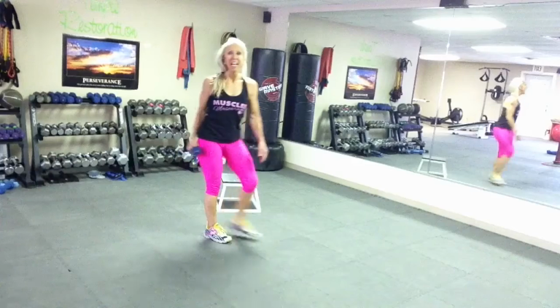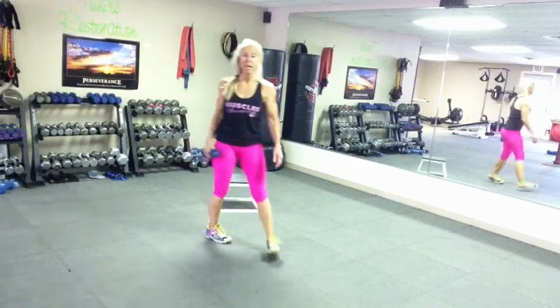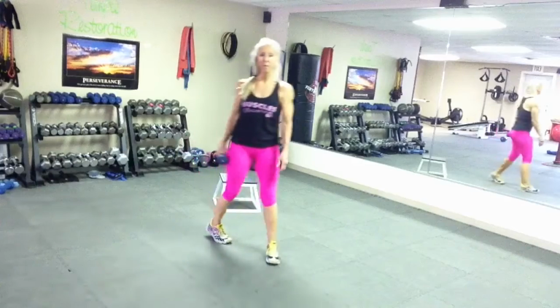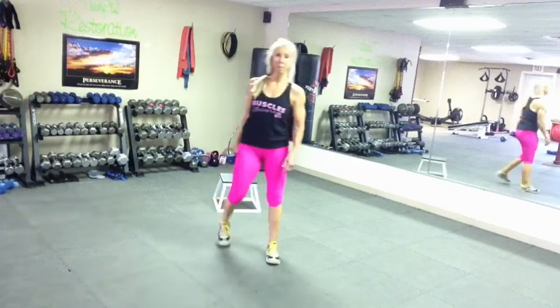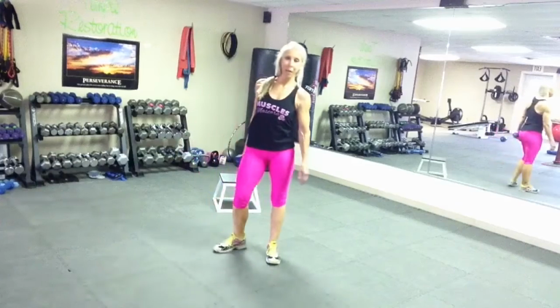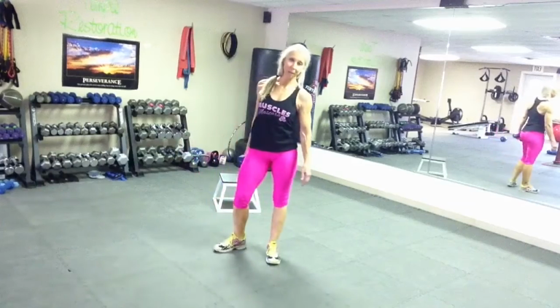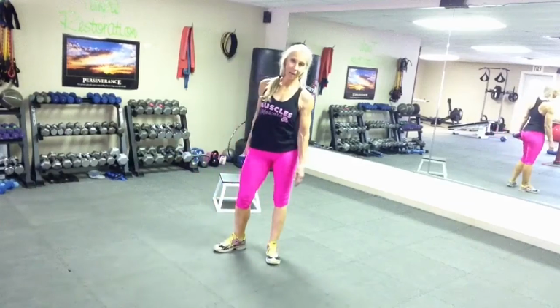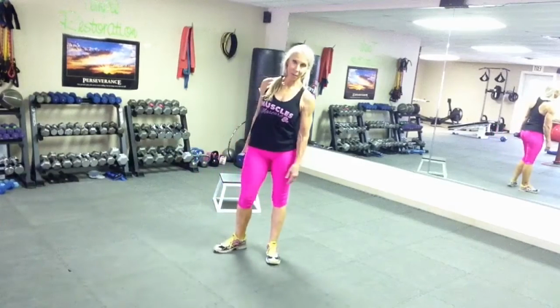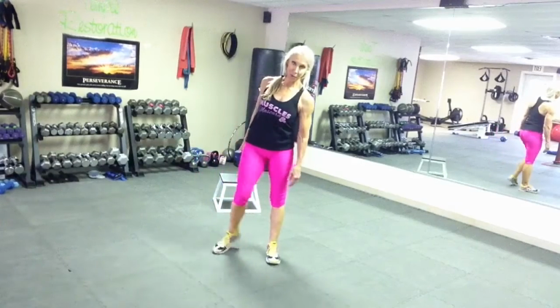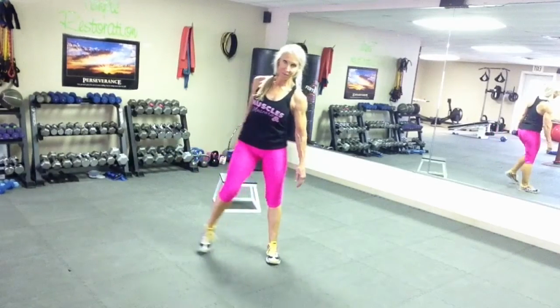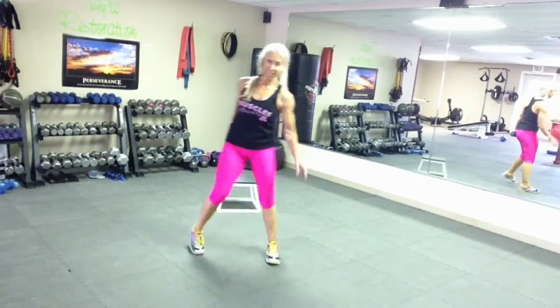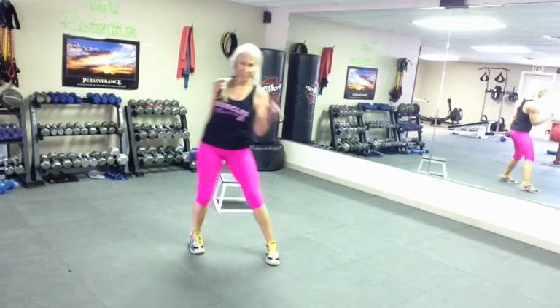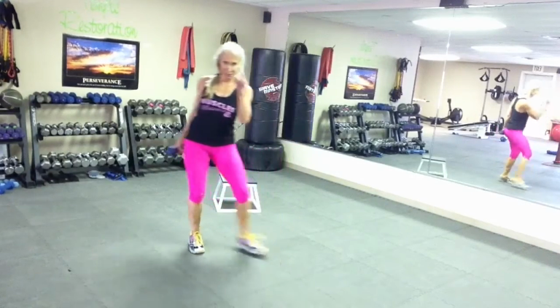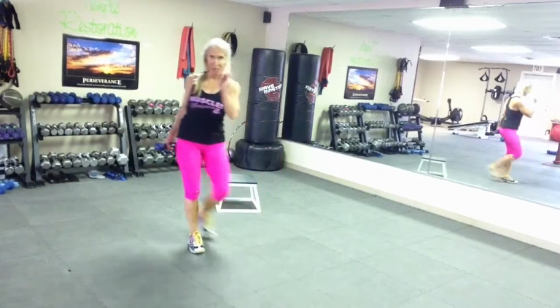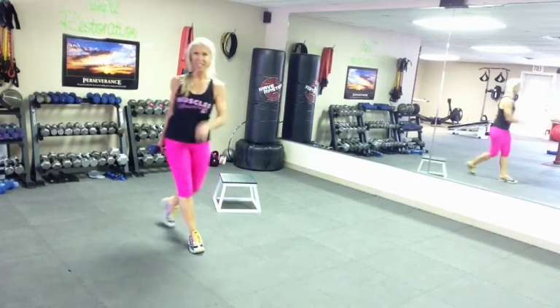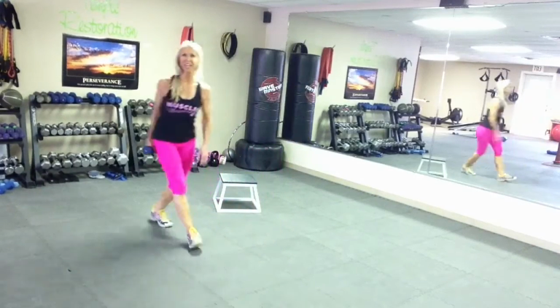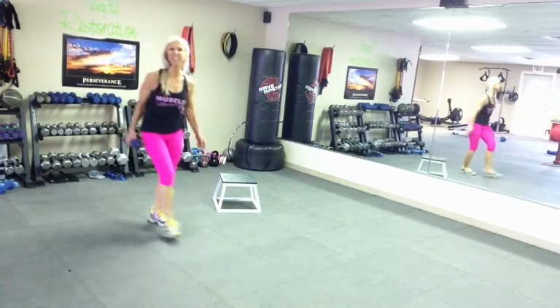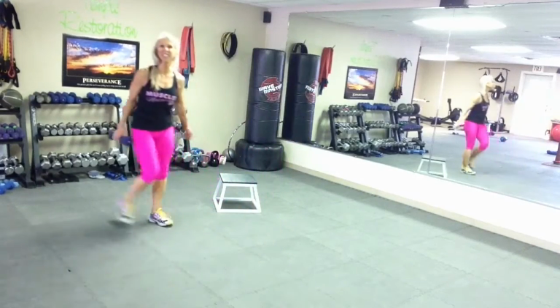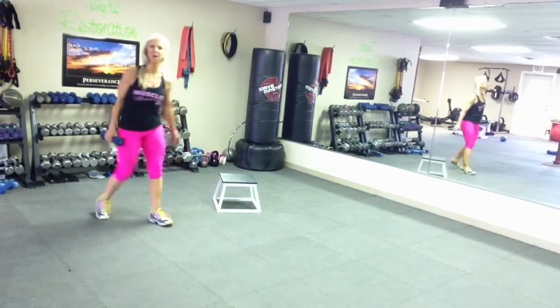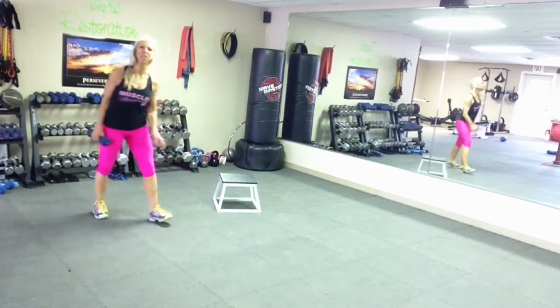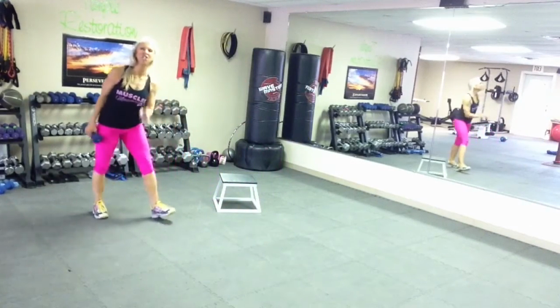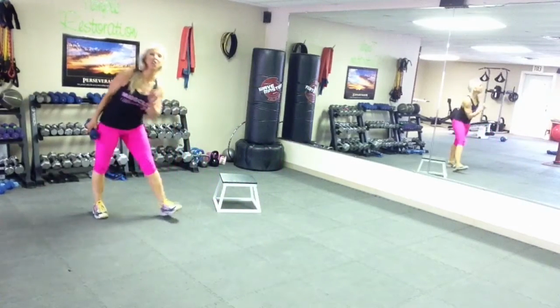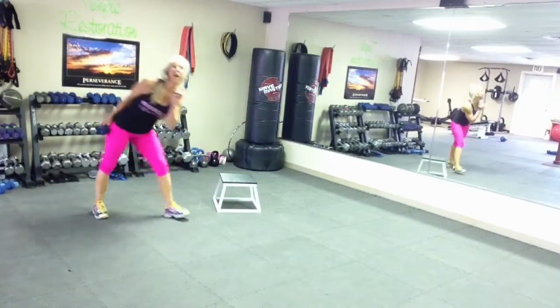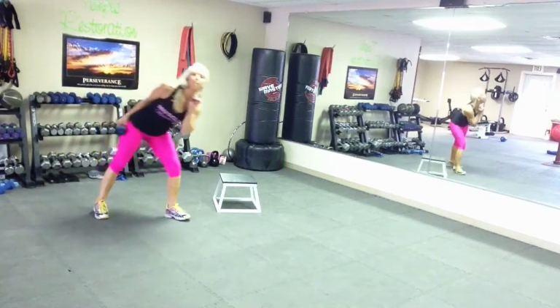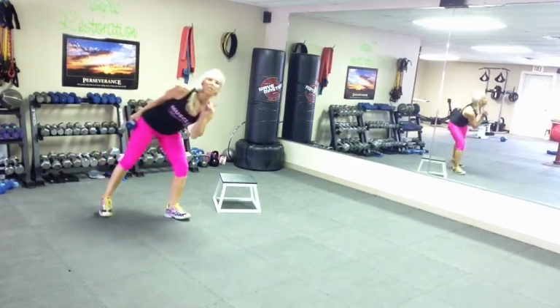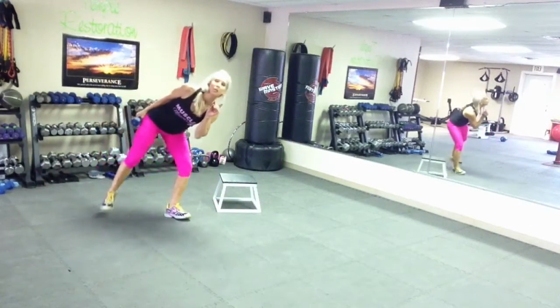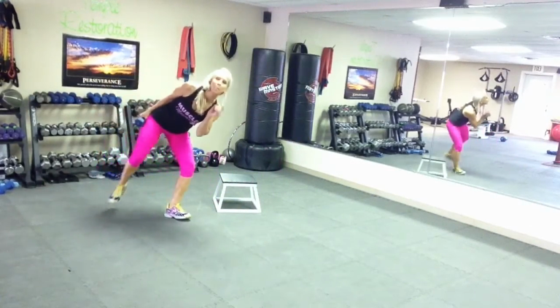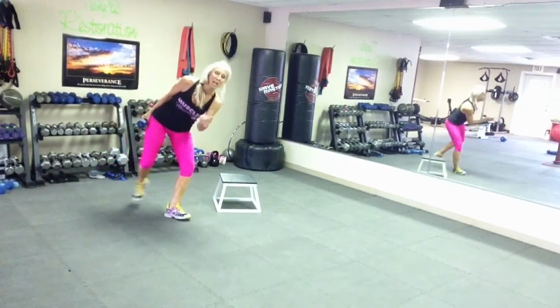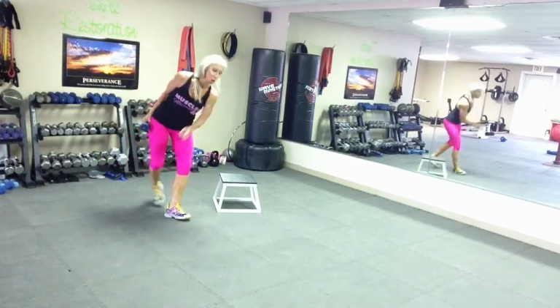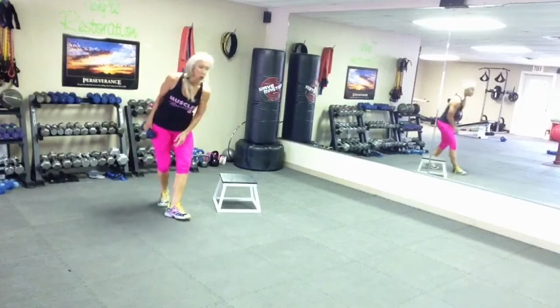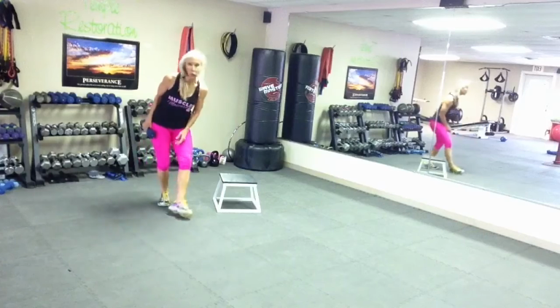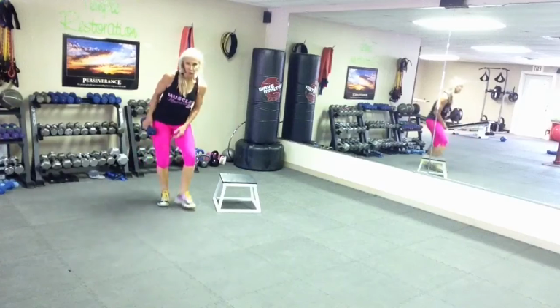Debbie from Boot Camp Academy 101 Fitness Studio in Decatur, Texas, and I'm here to show you how to build better glutes.